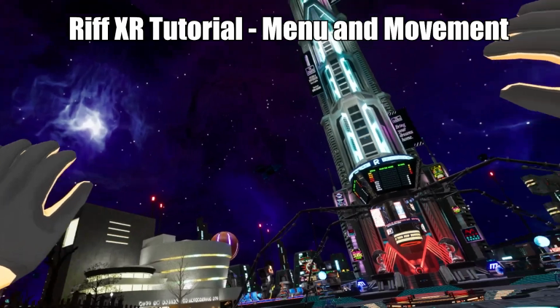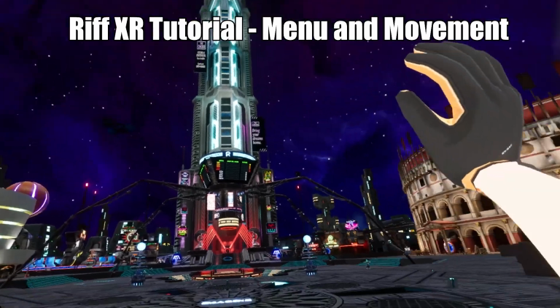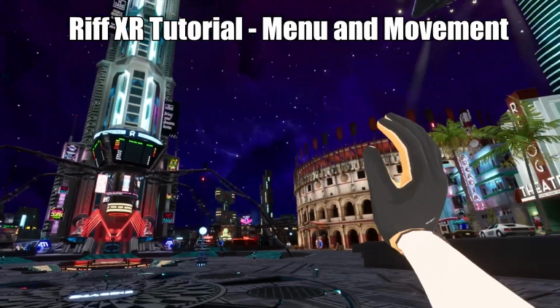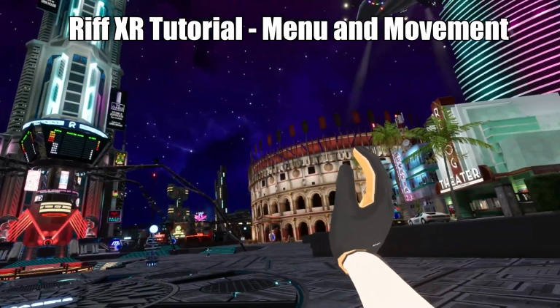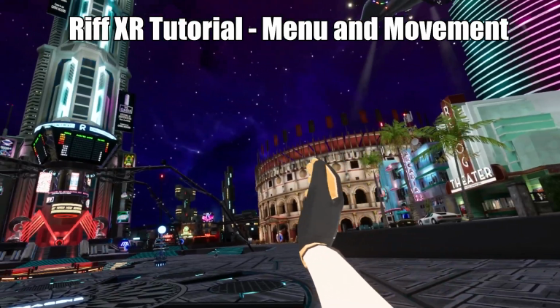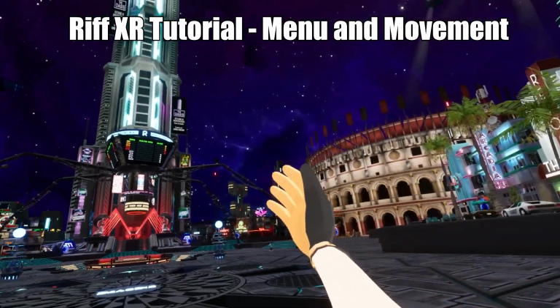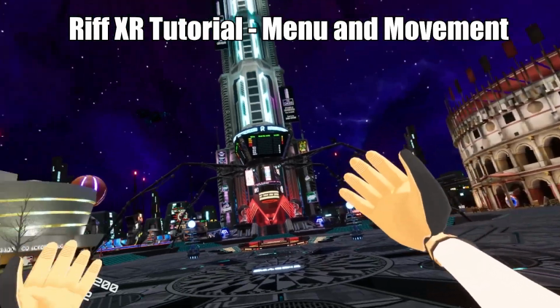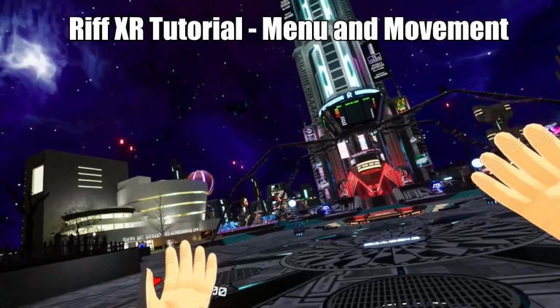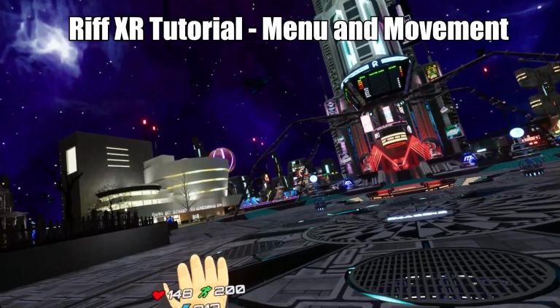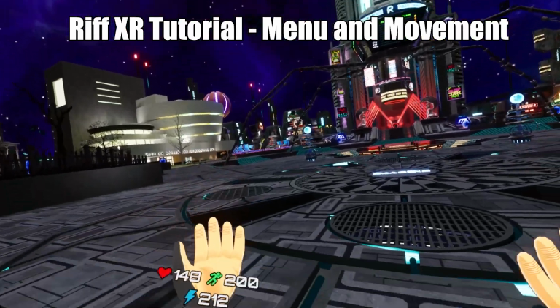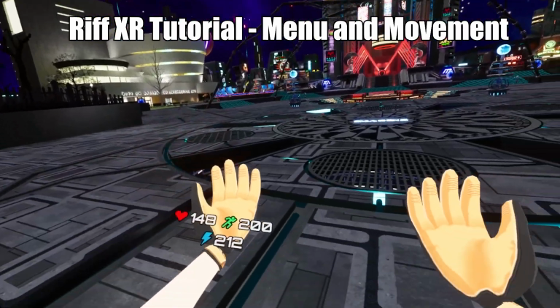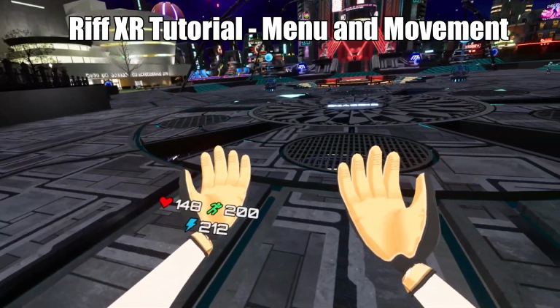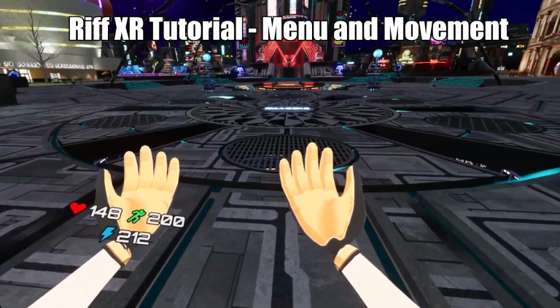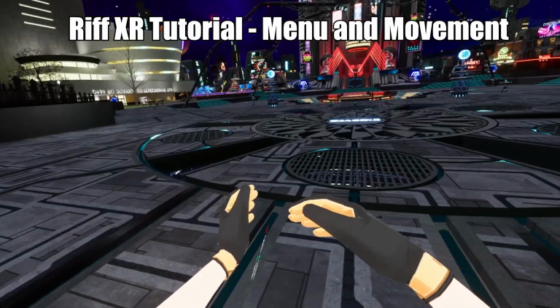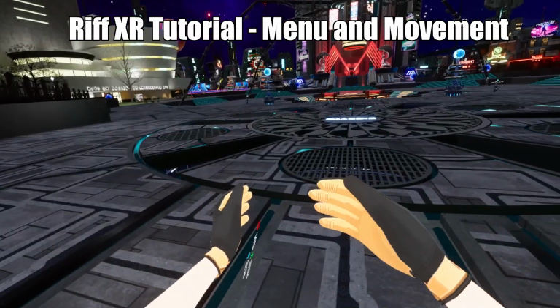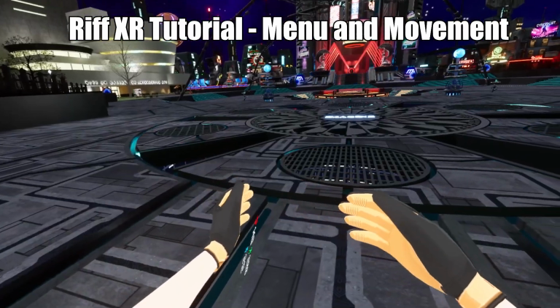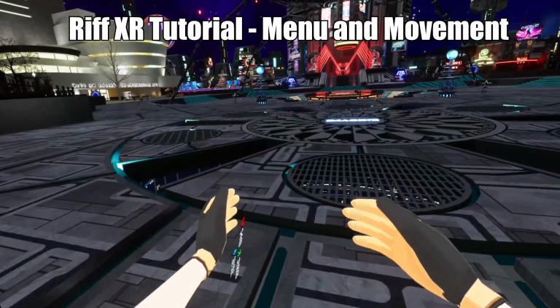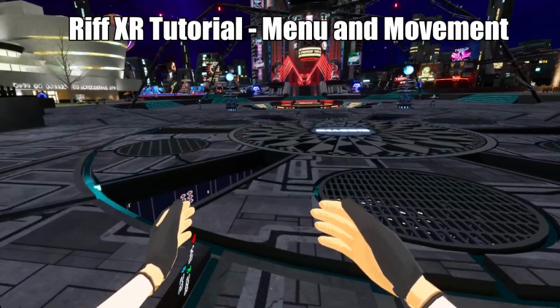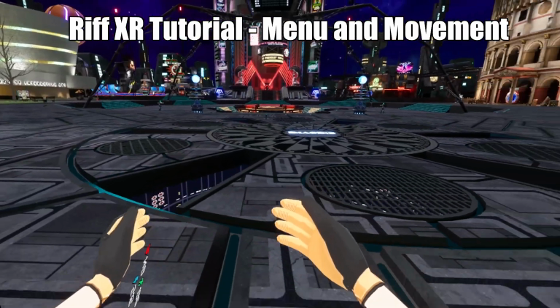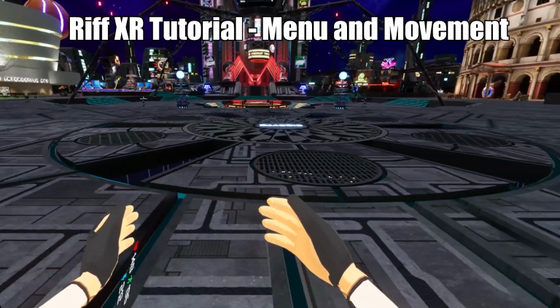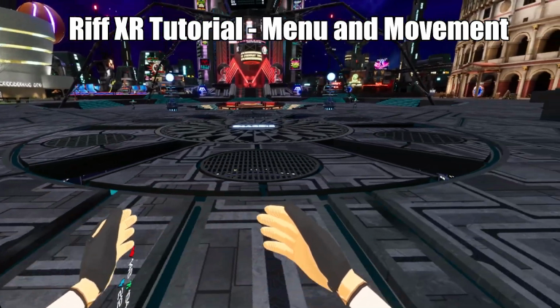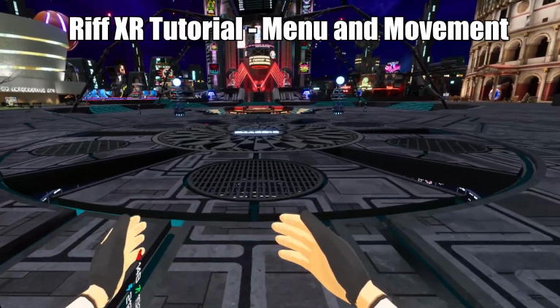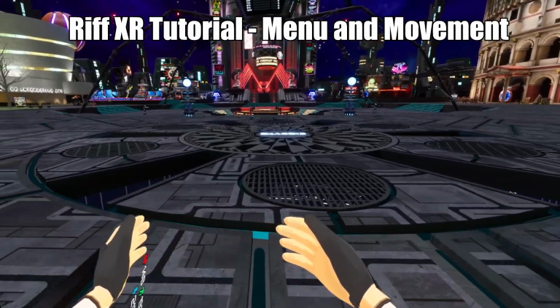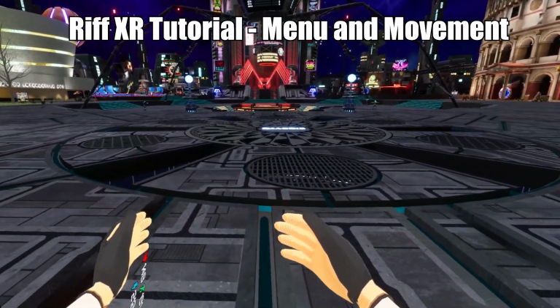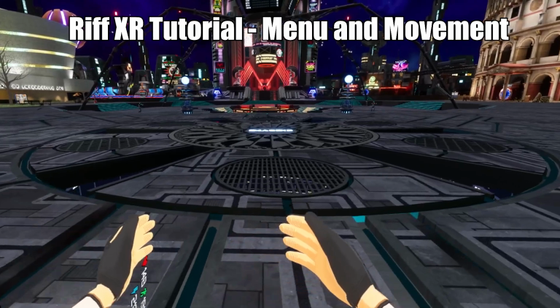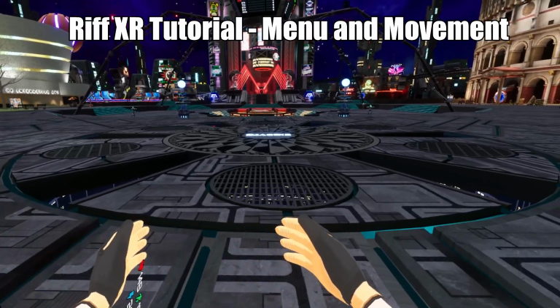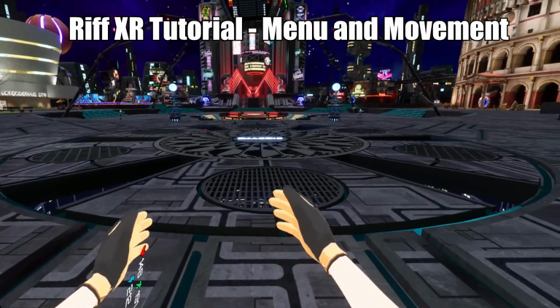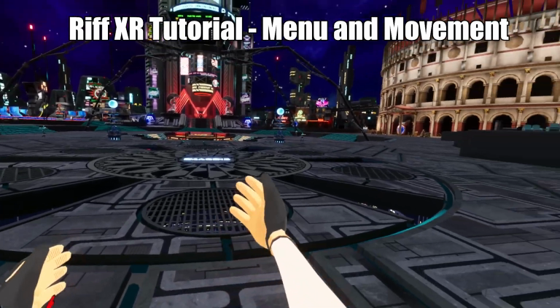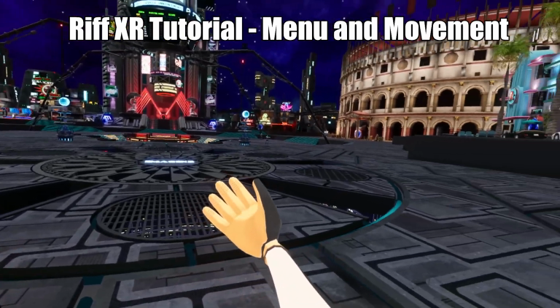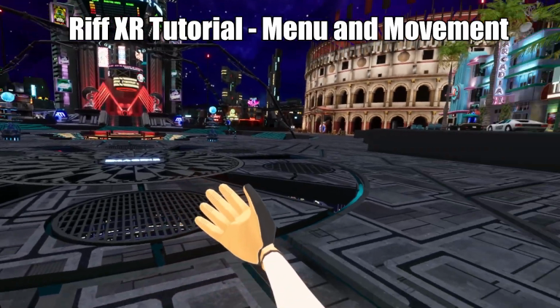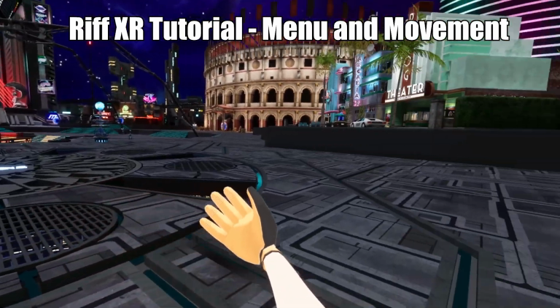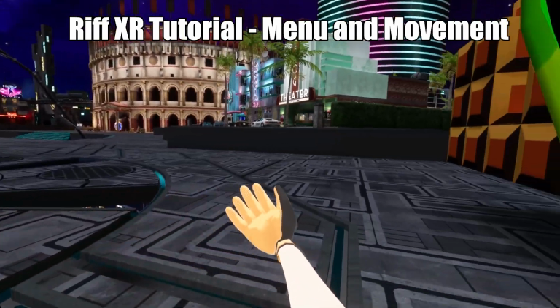Welcome to Riff XR. To move around, use the left joystick and click it in to sprint. Use the right joystick to turn.